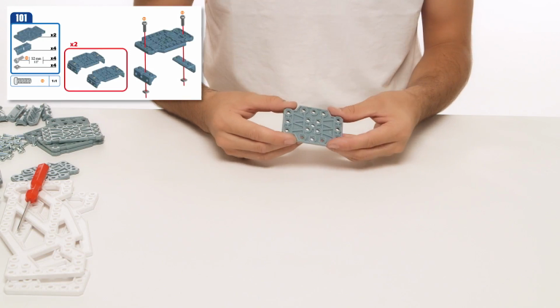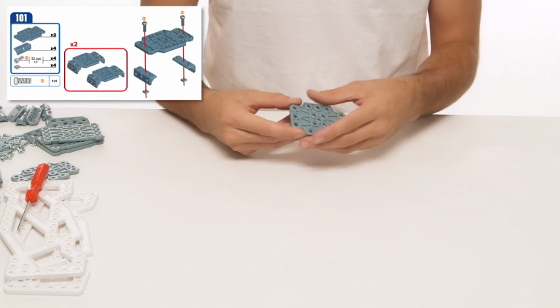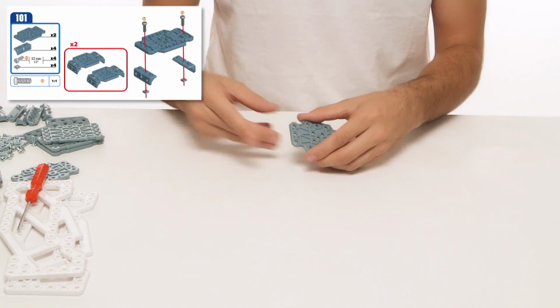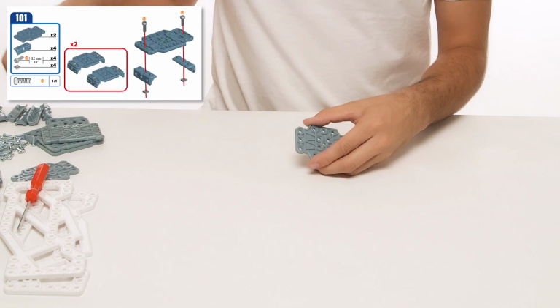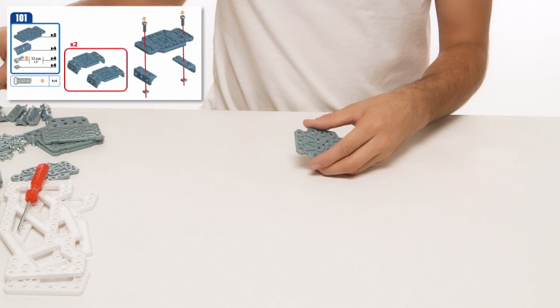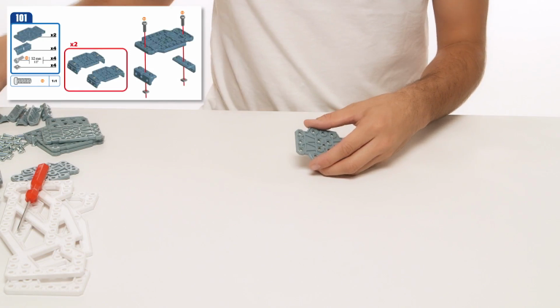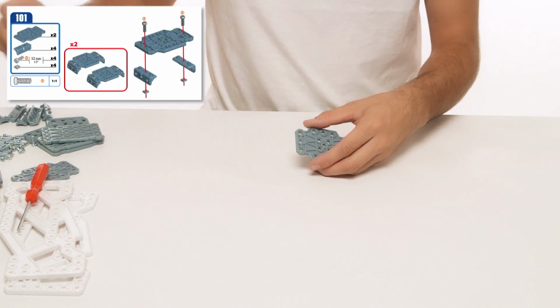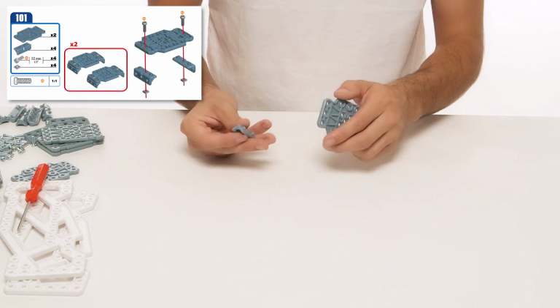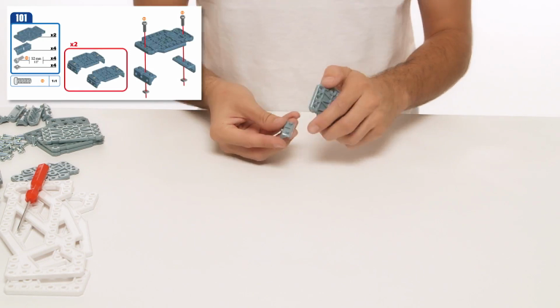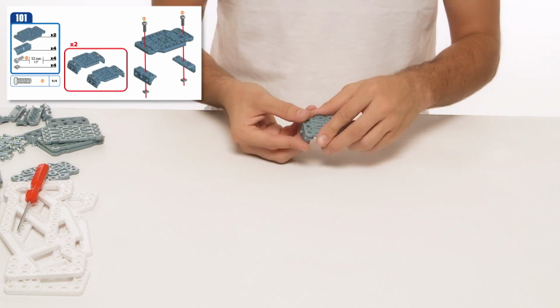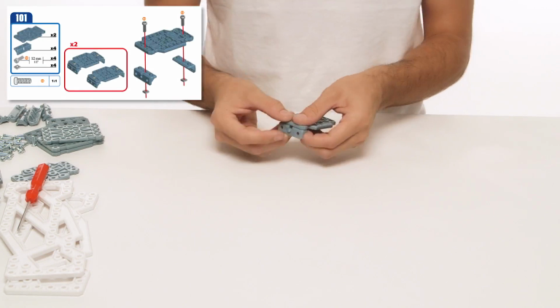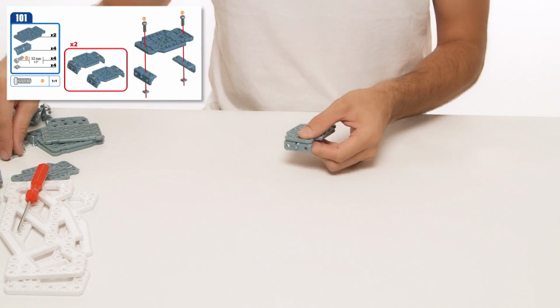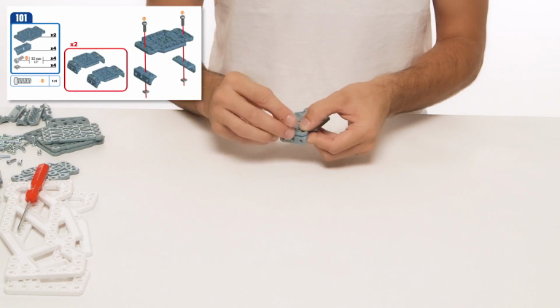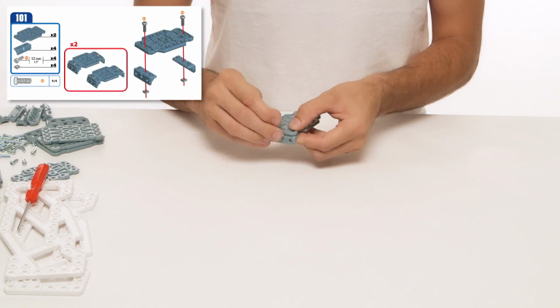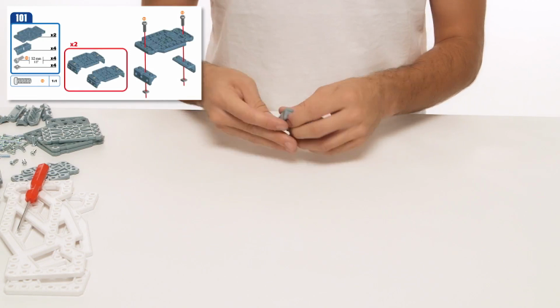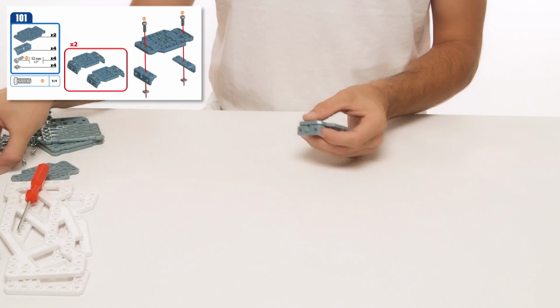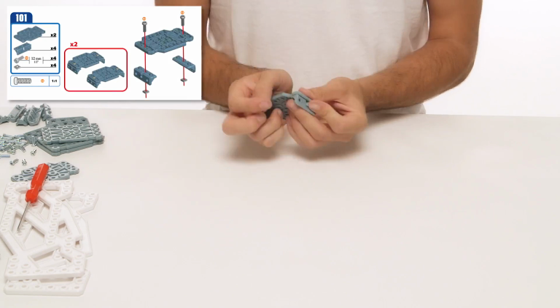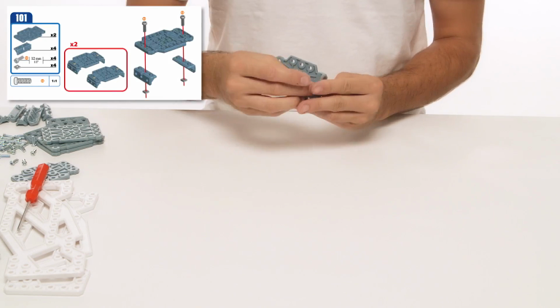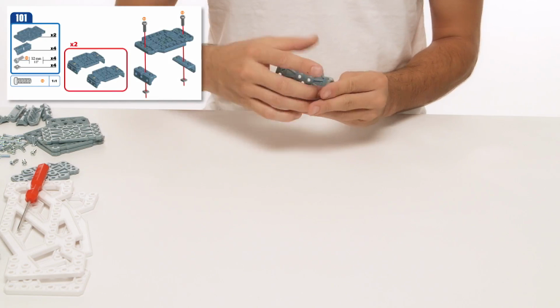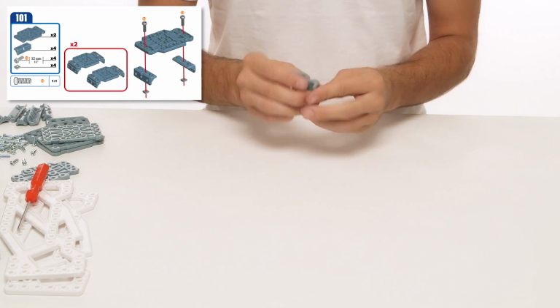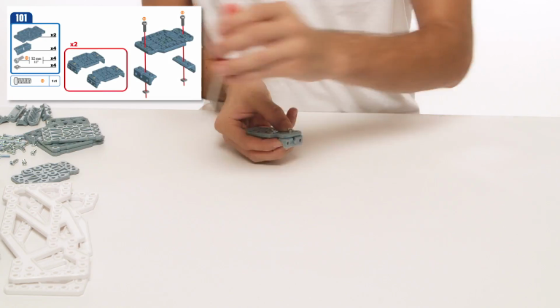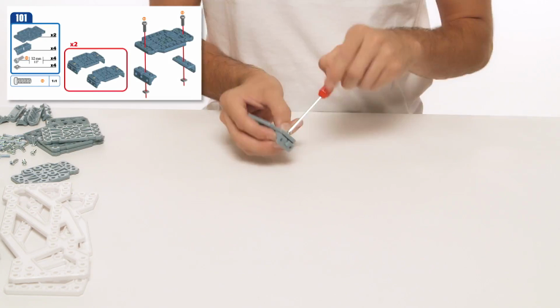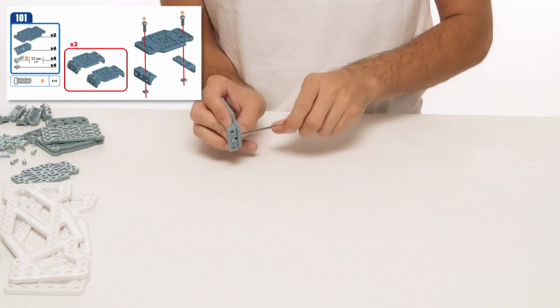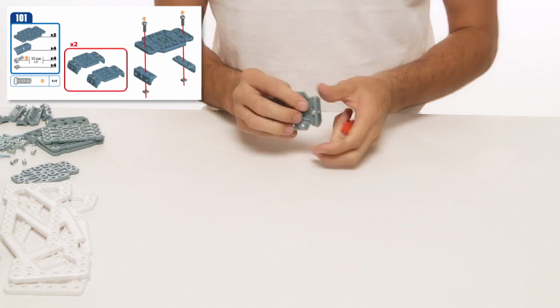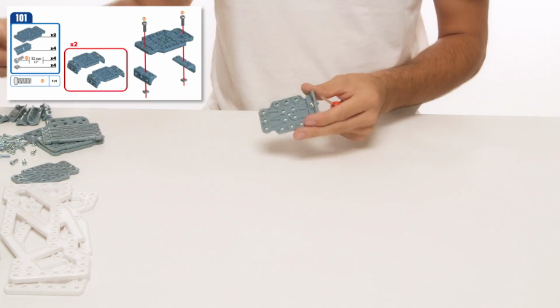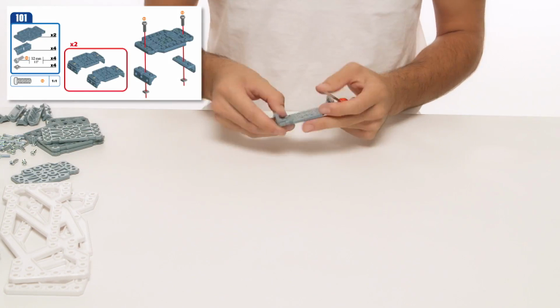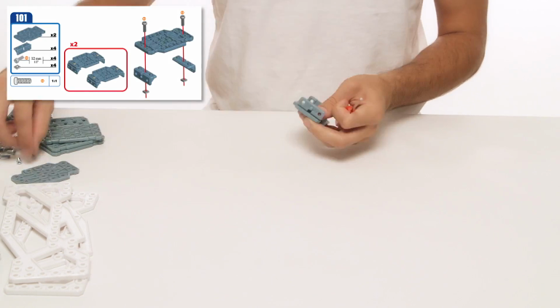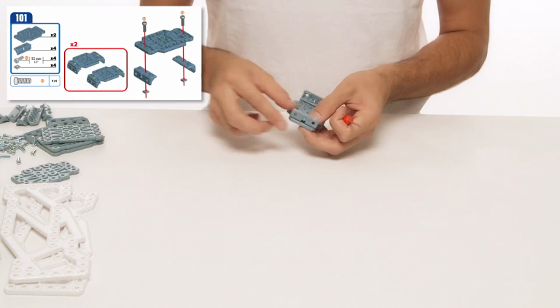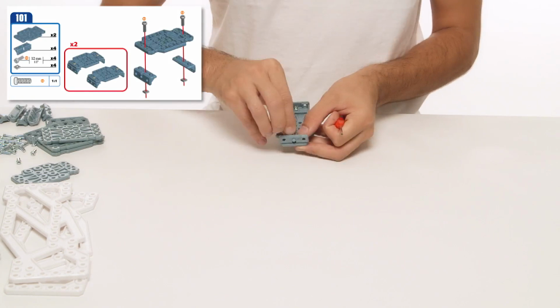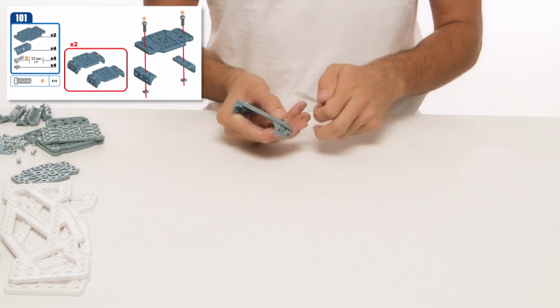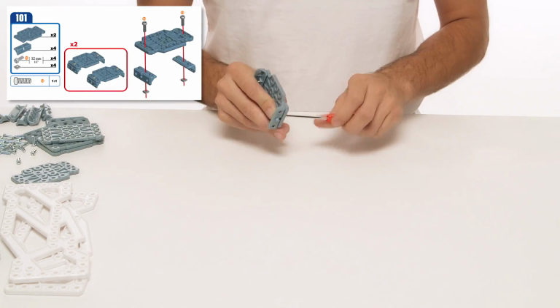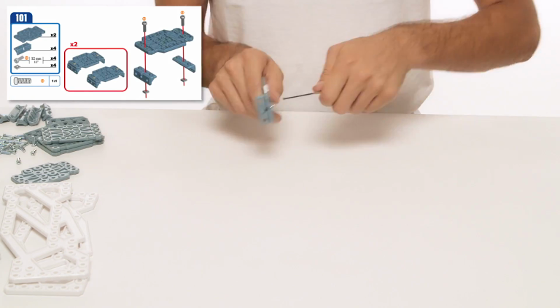For steps 101 to 111, we will speed up the build because these use similar bolts. Refer to the manual for more details.